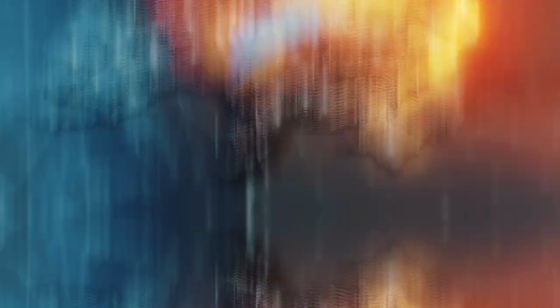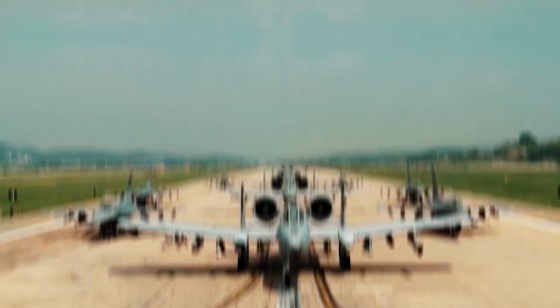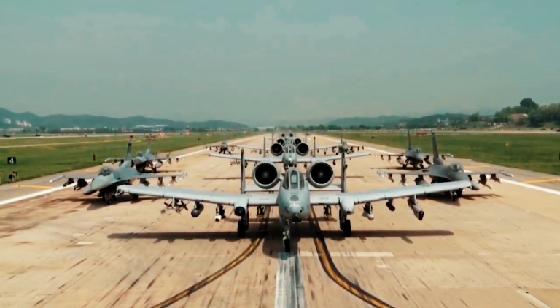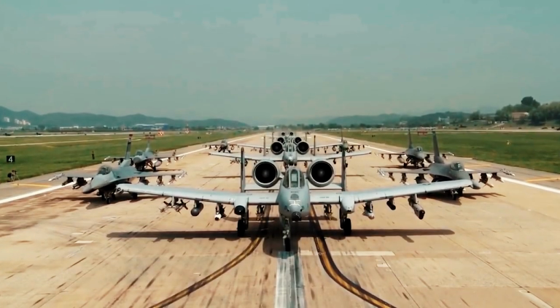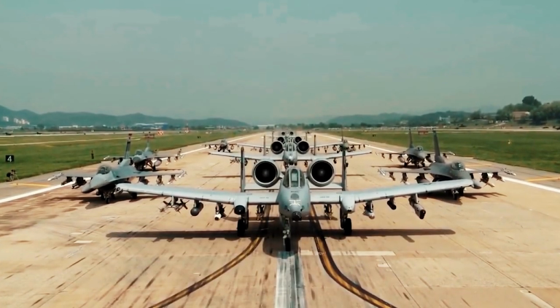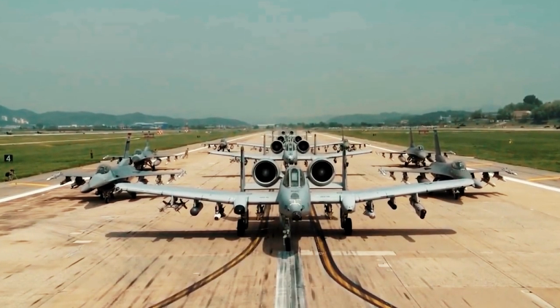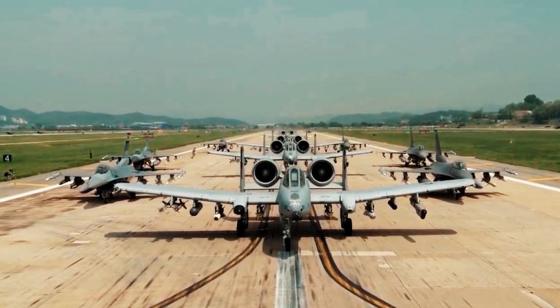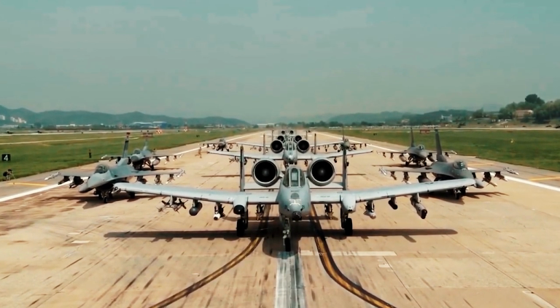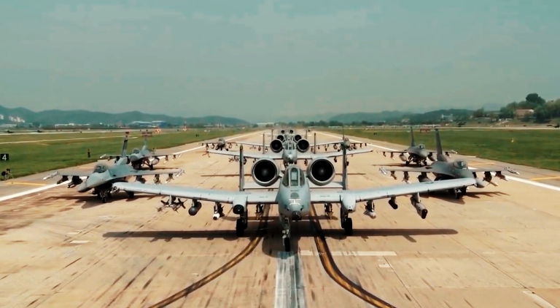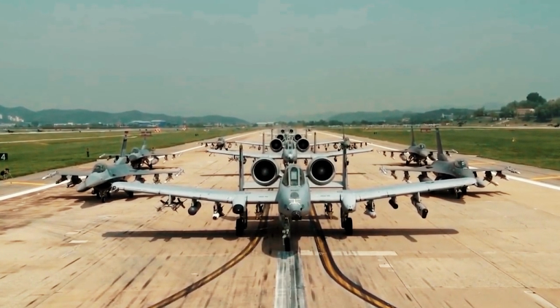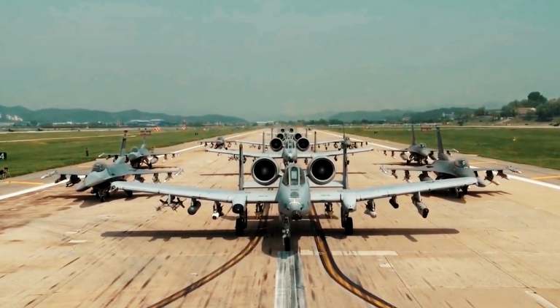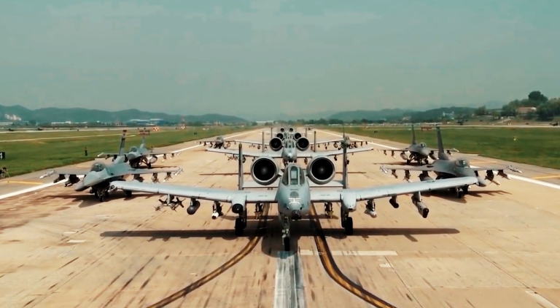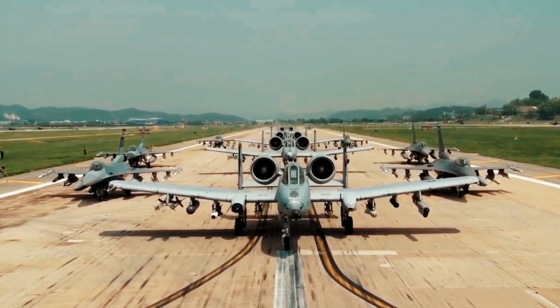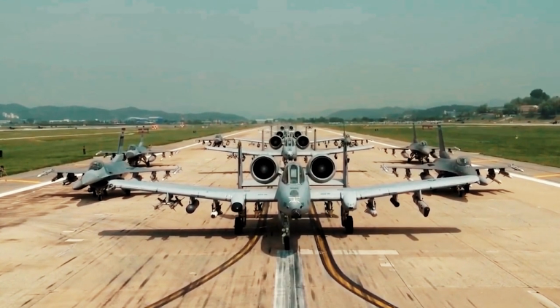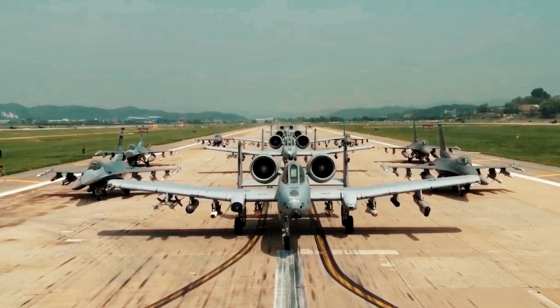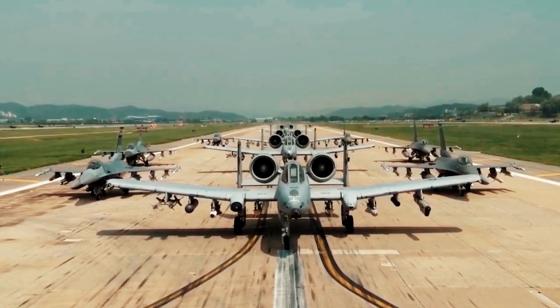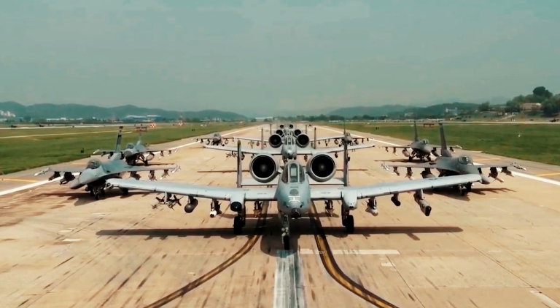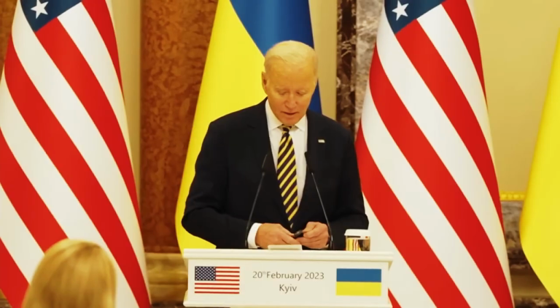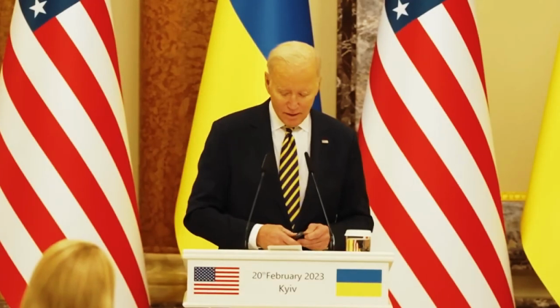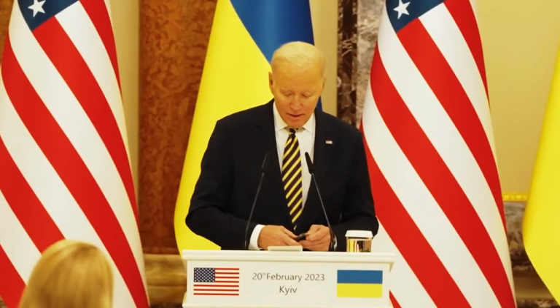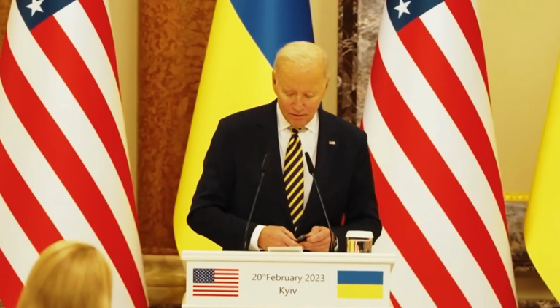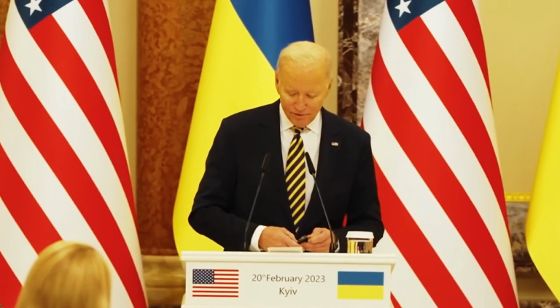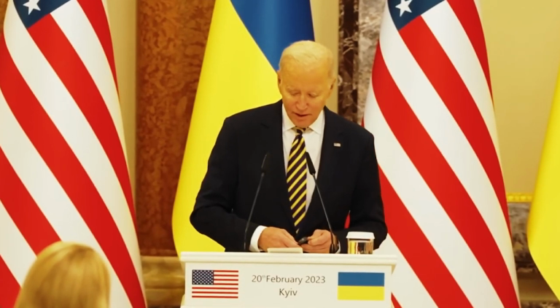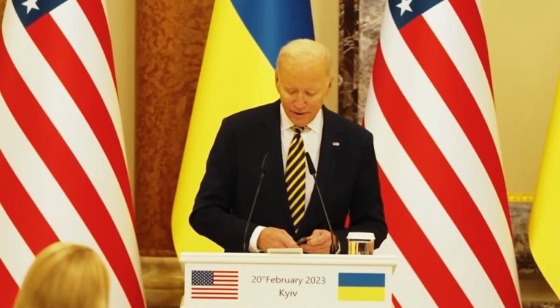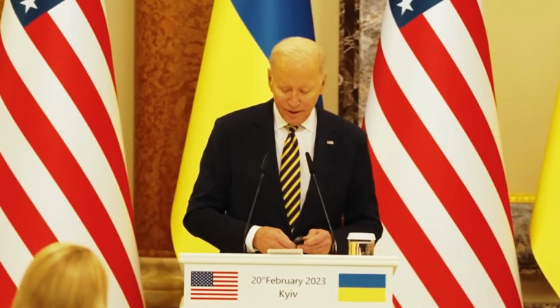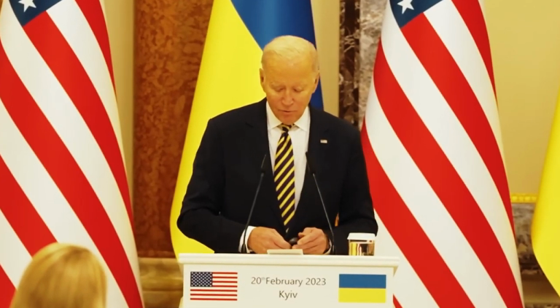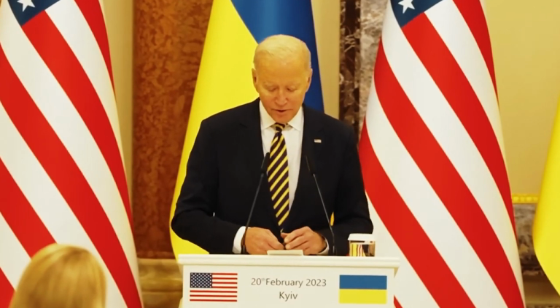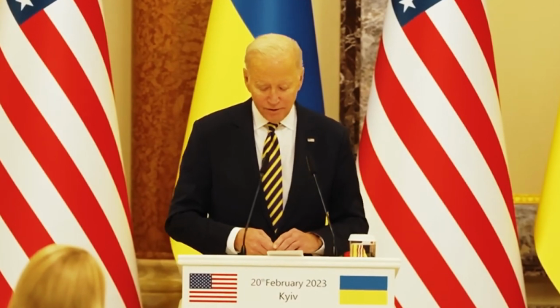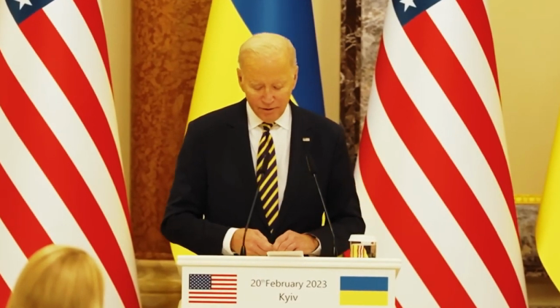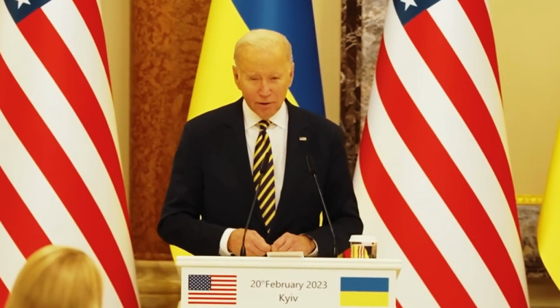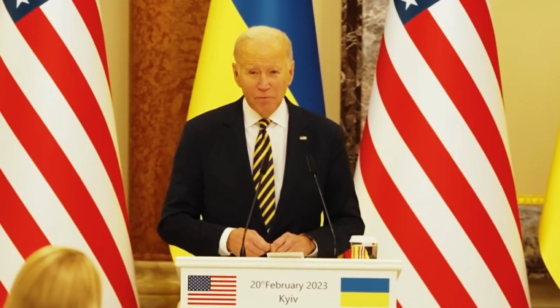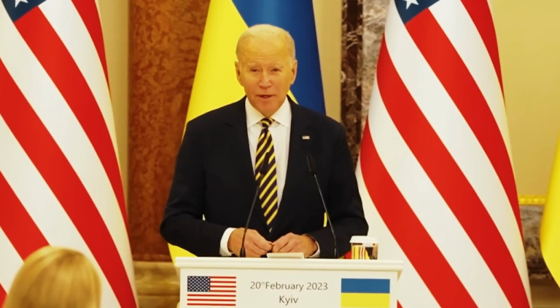By the way, these aircraft may be transferred as part of a new military aid package announced by President Biden during his visit to Kiev a few weeks ago.